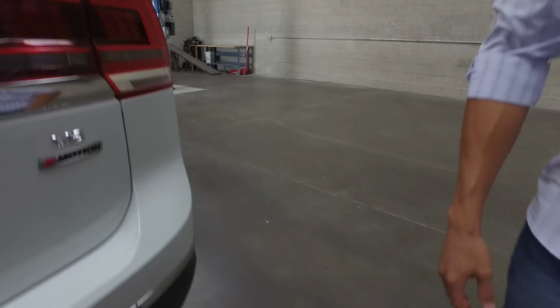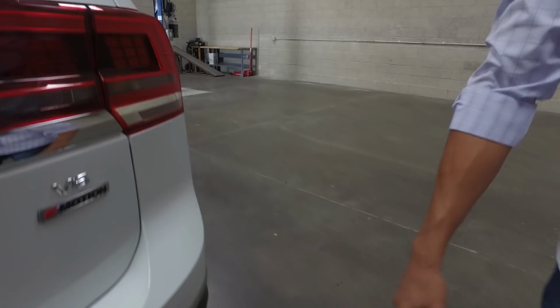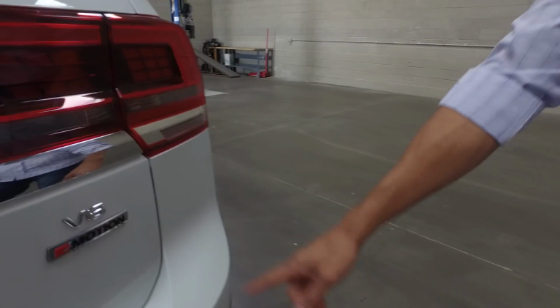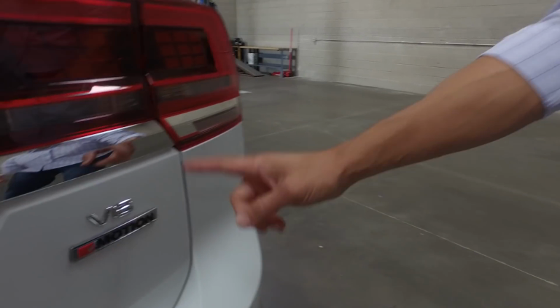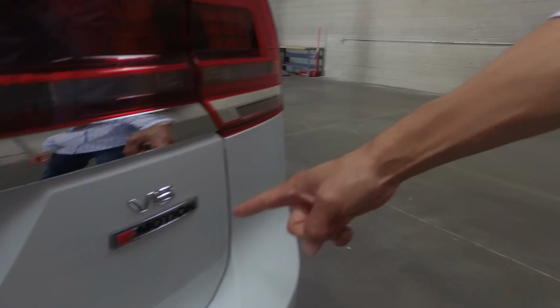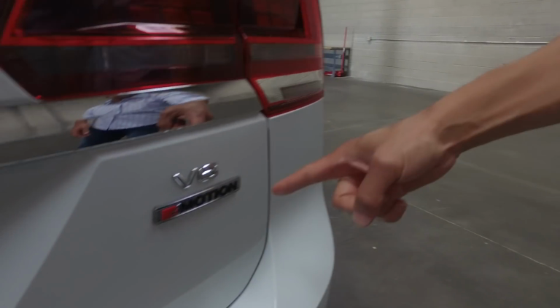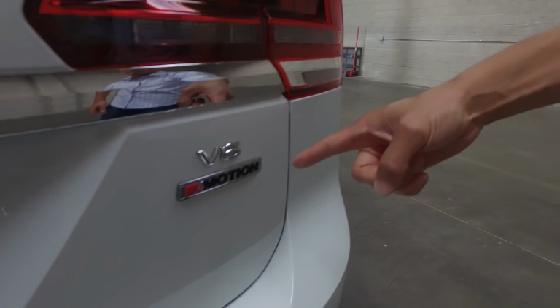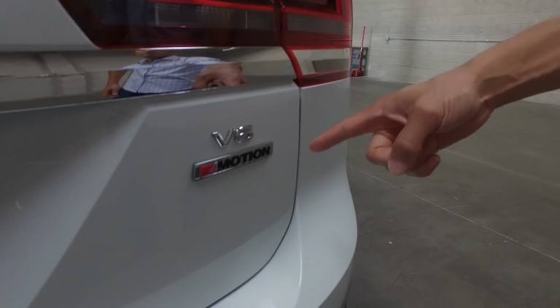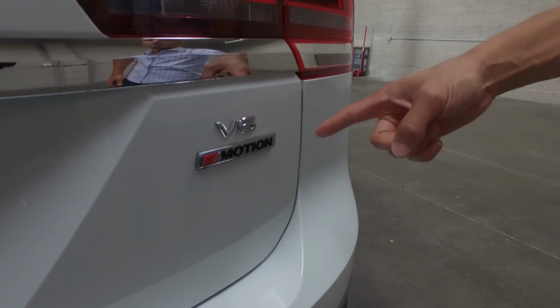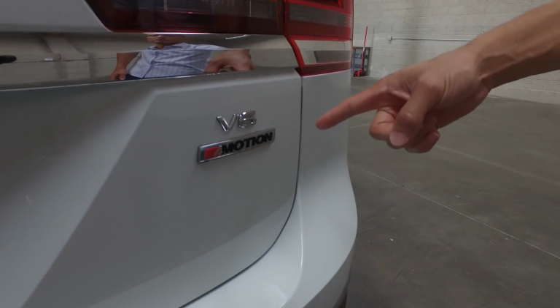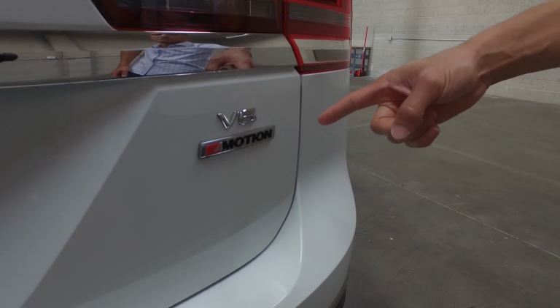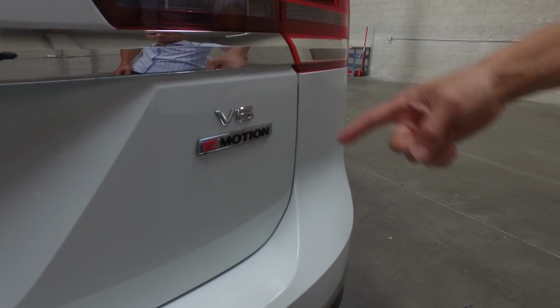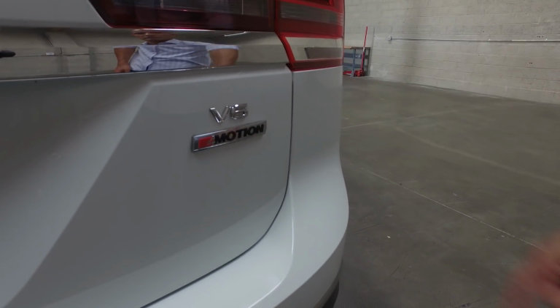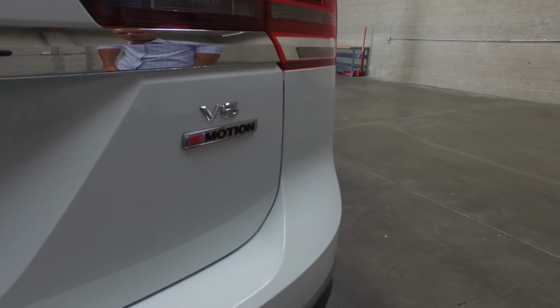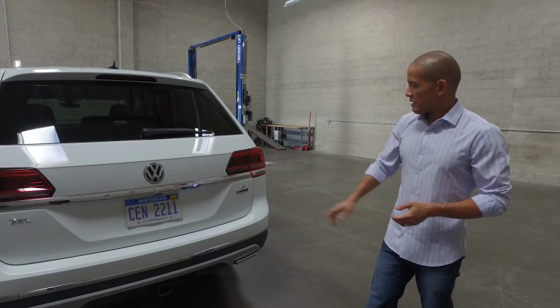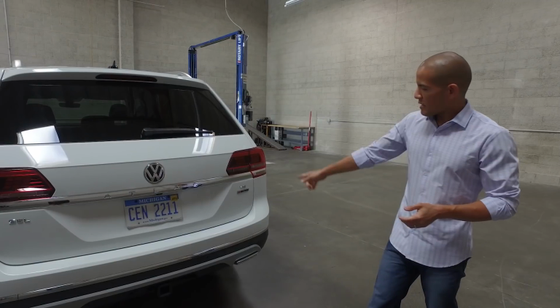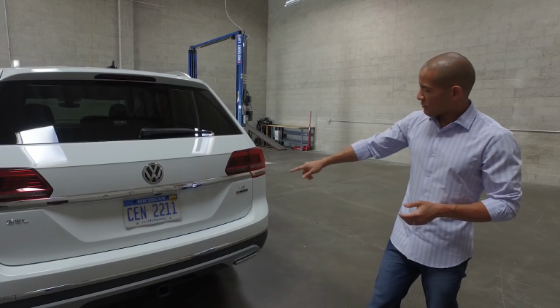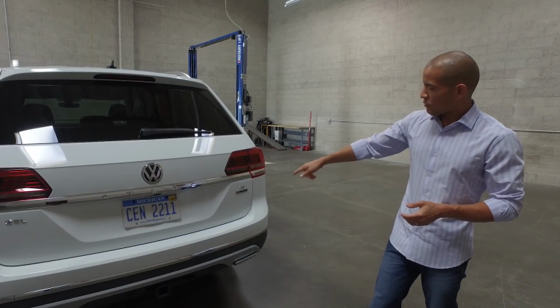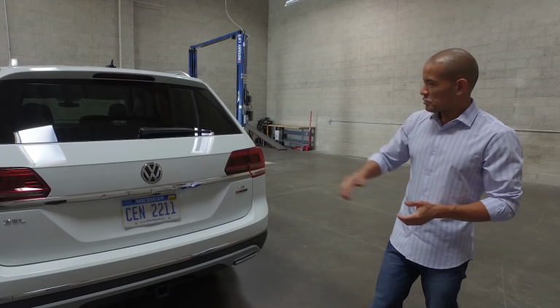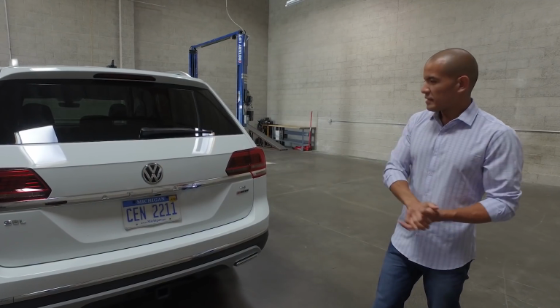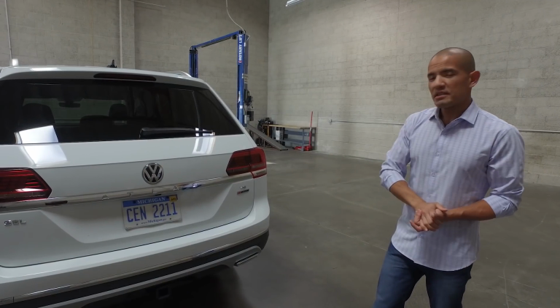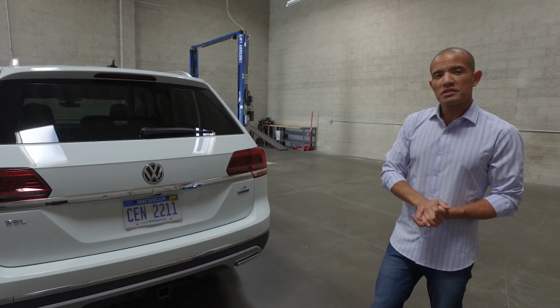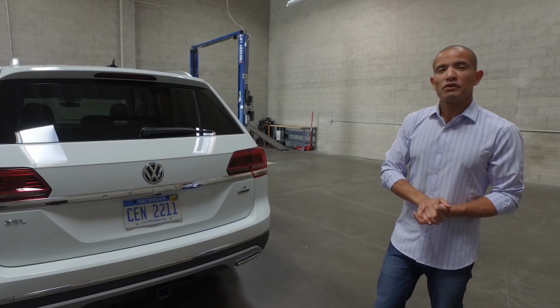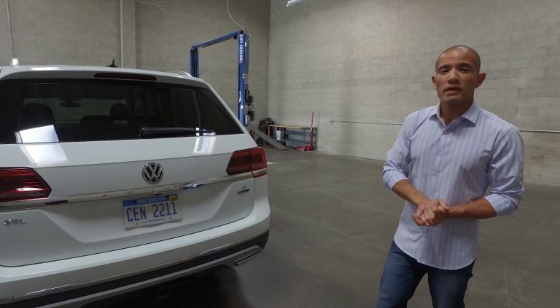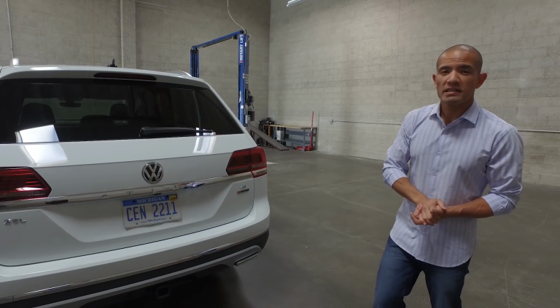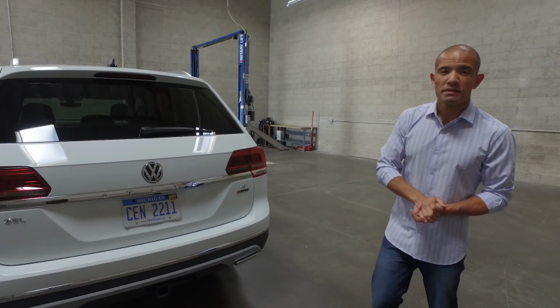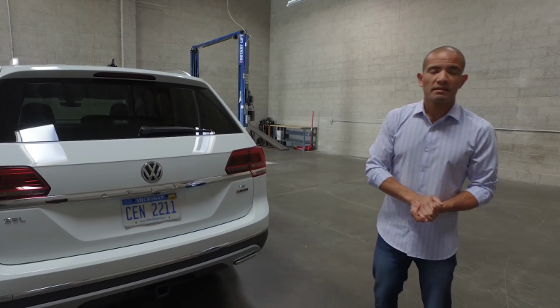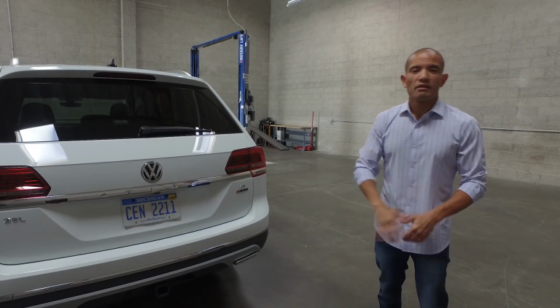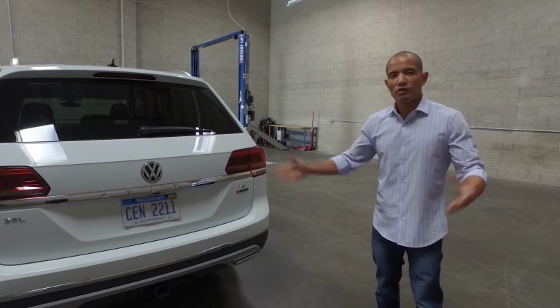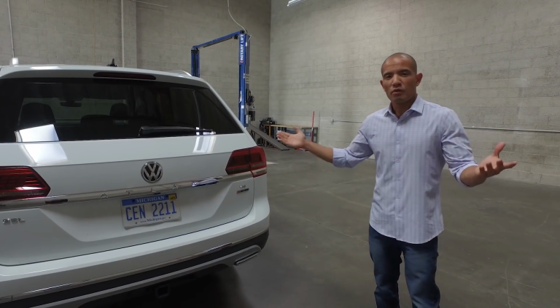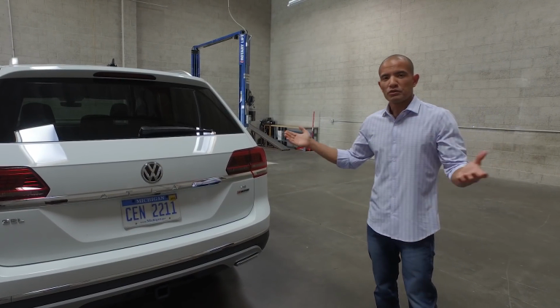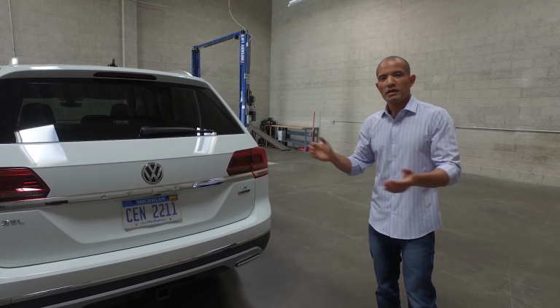This model has the optional V6 engine, and under that the 4Motion — that is just Volkswagen speak for all-wheel drive.